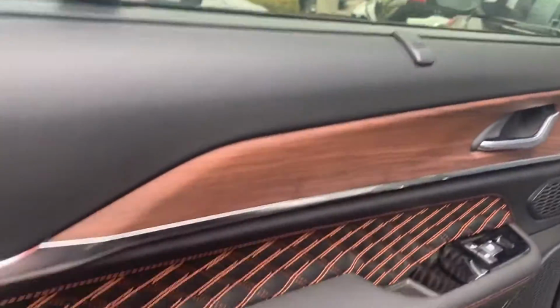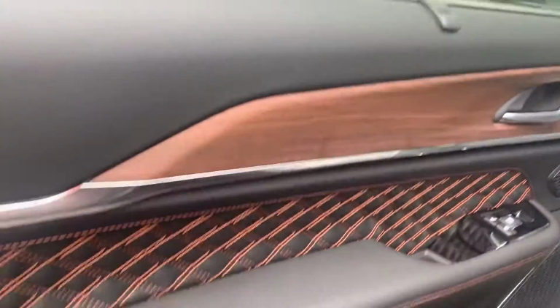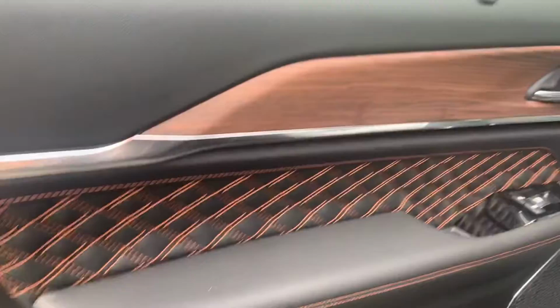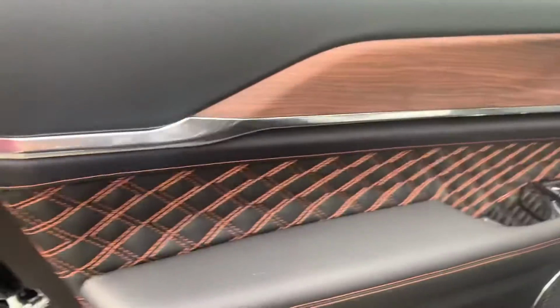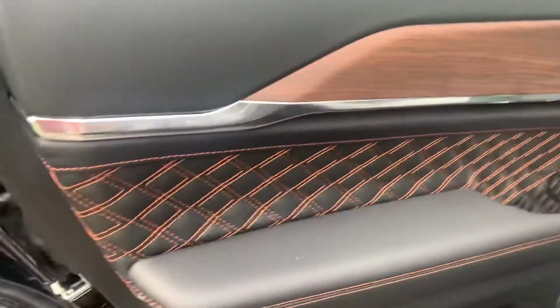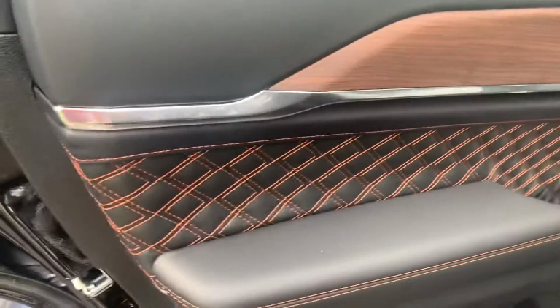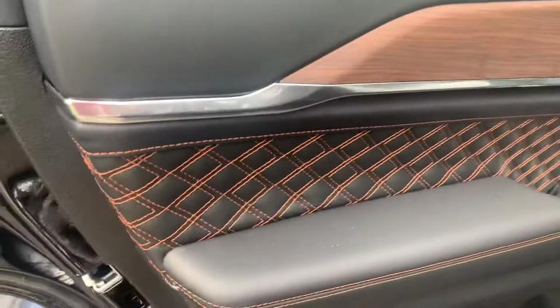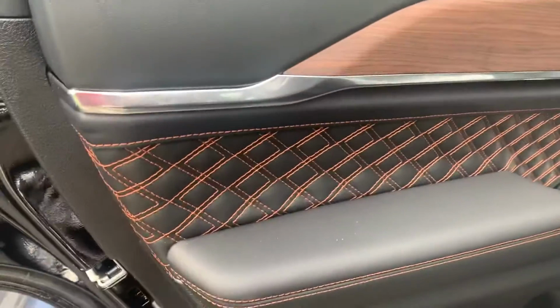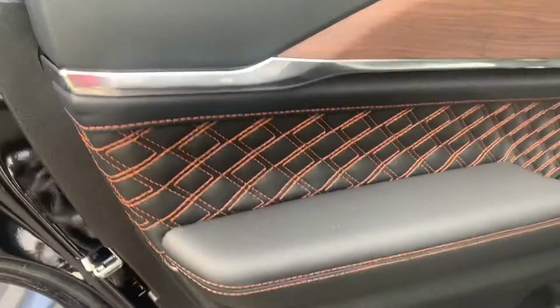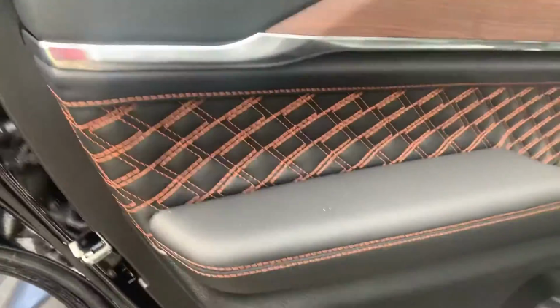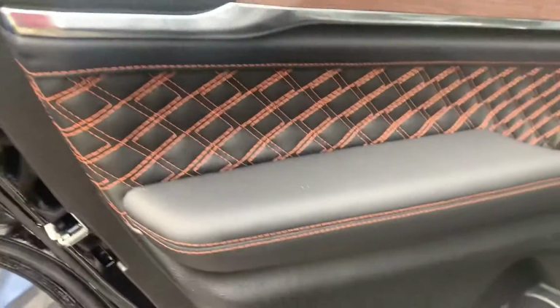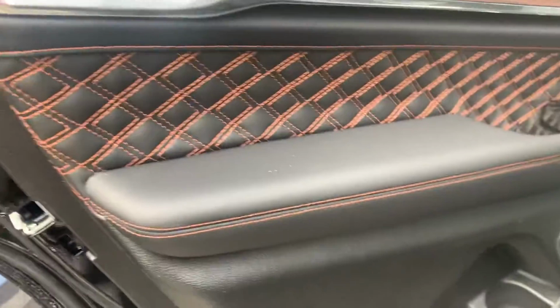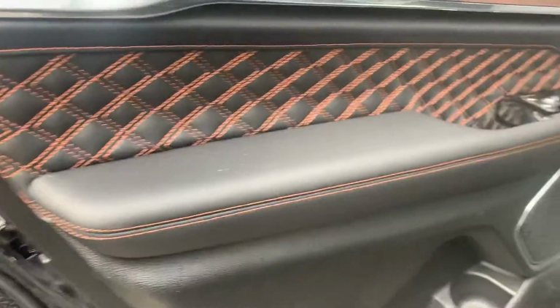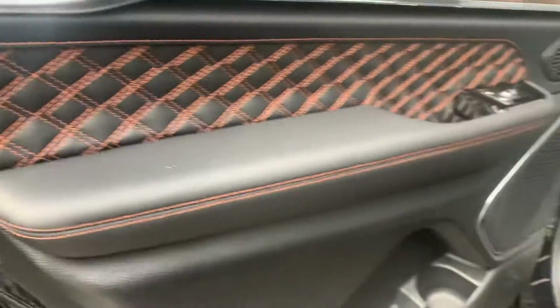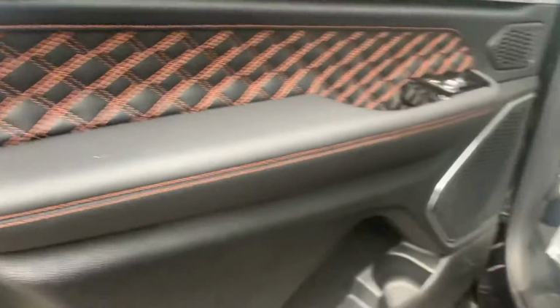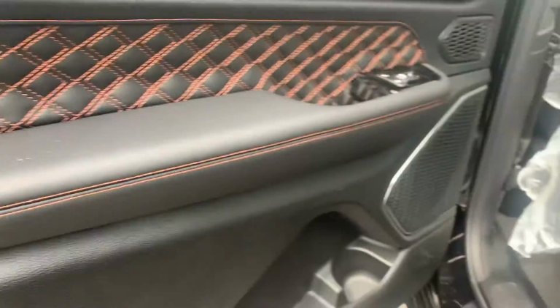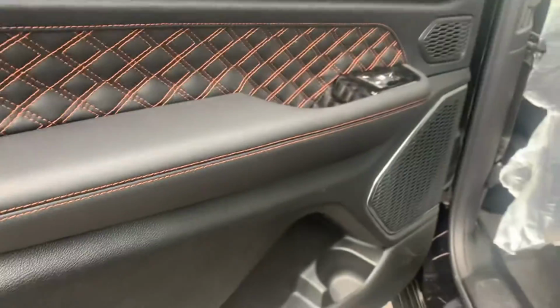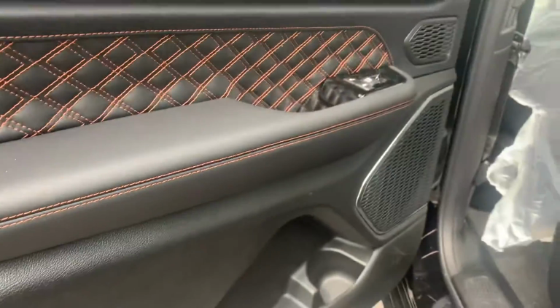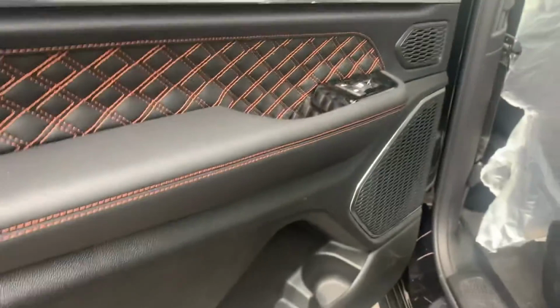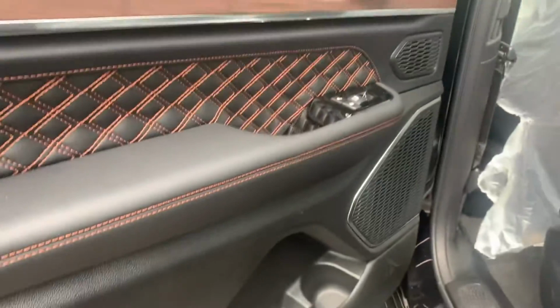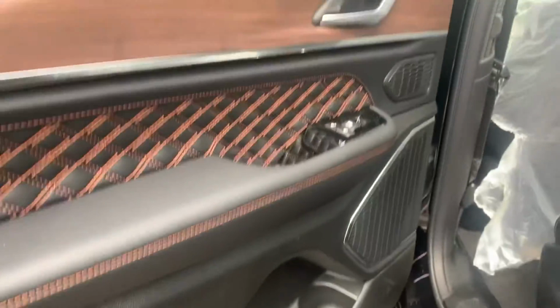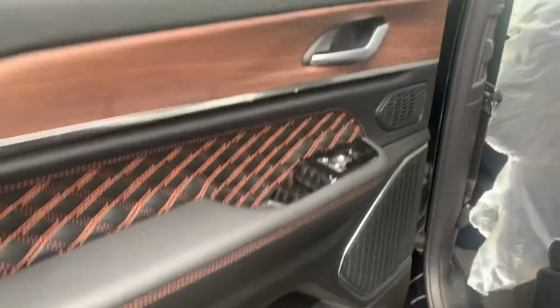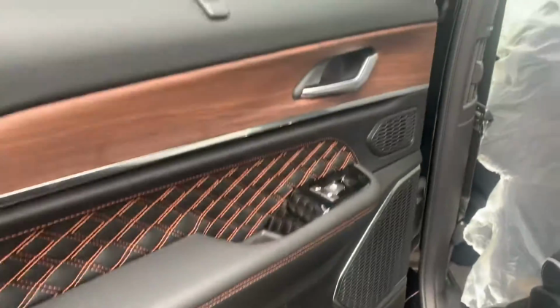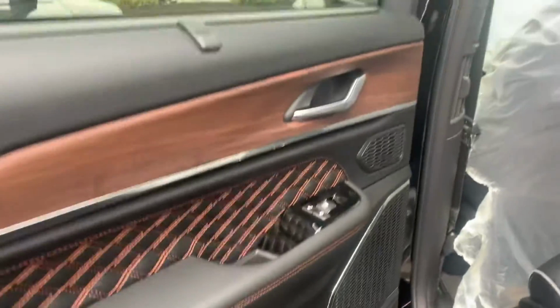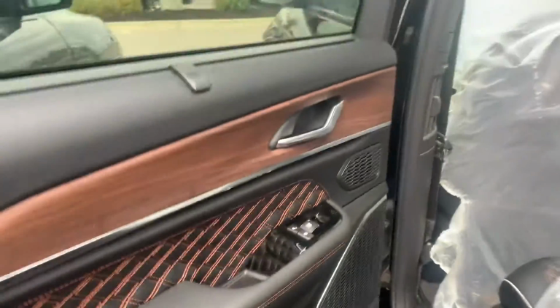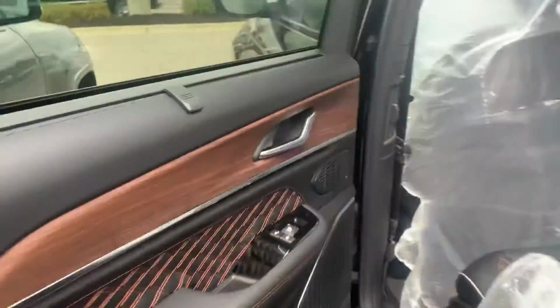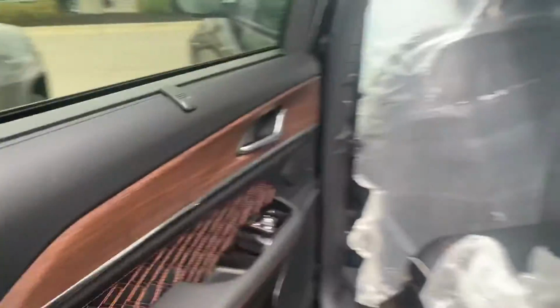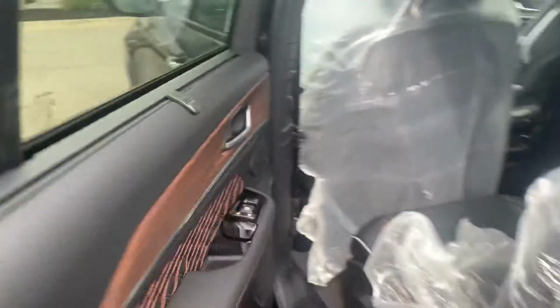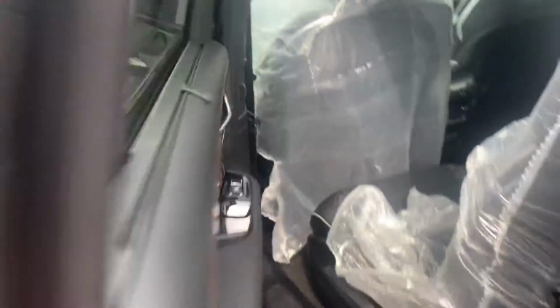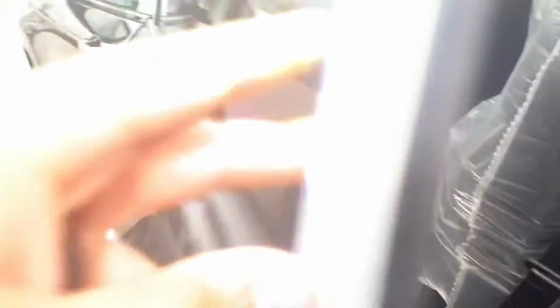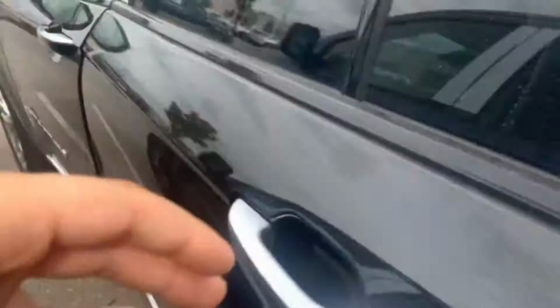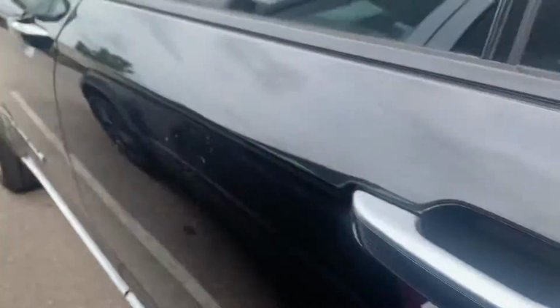Check out the door panels. I'm in love with these things.